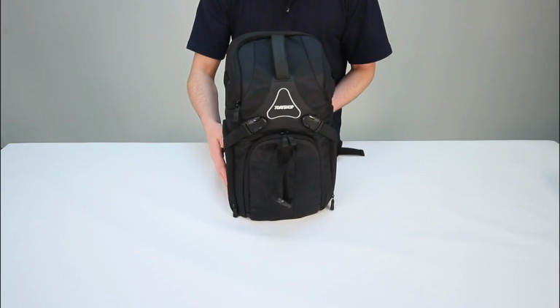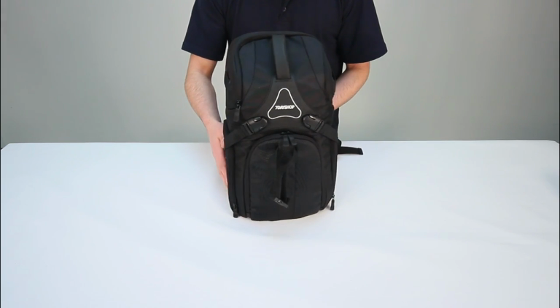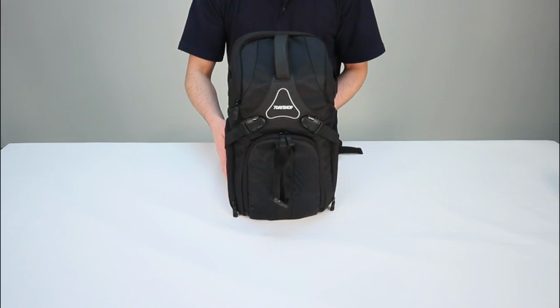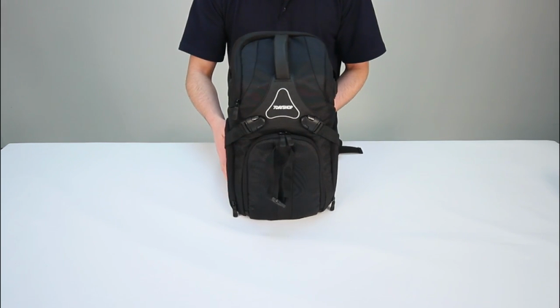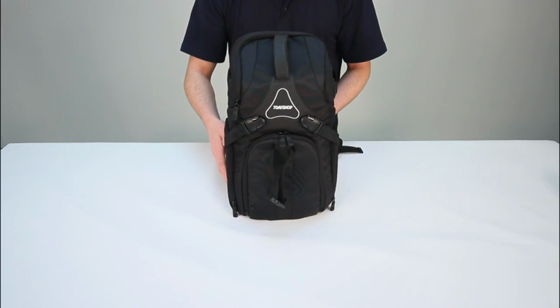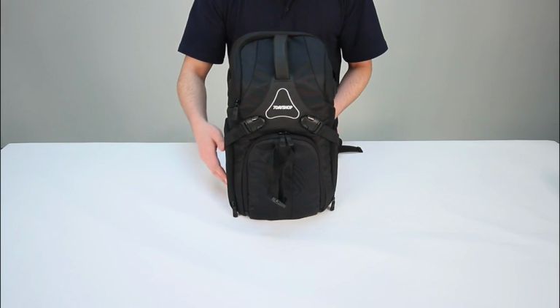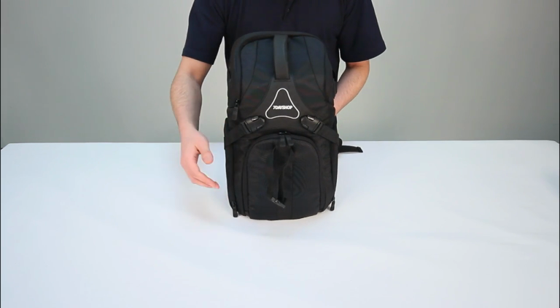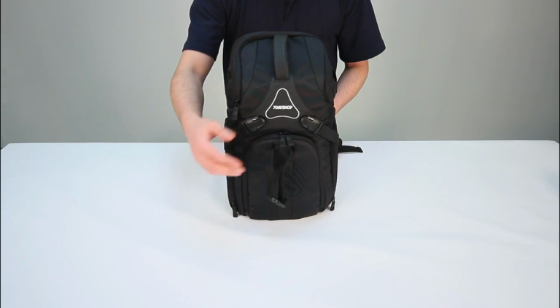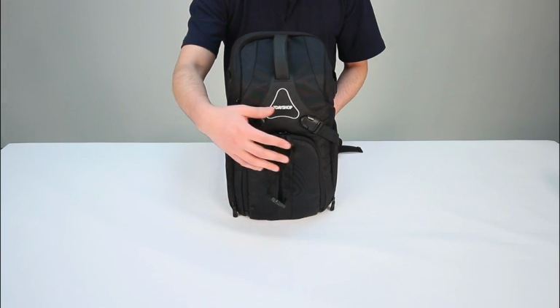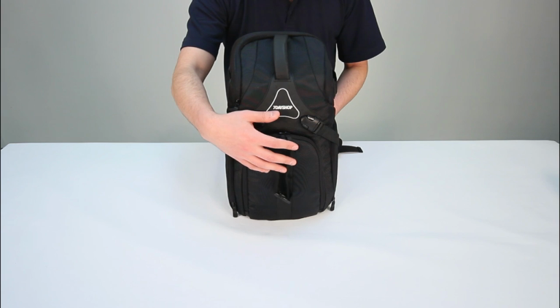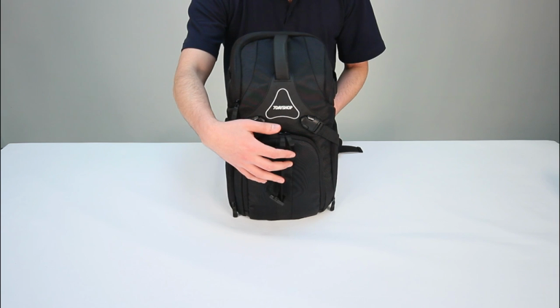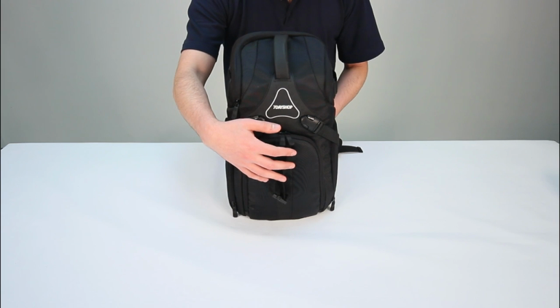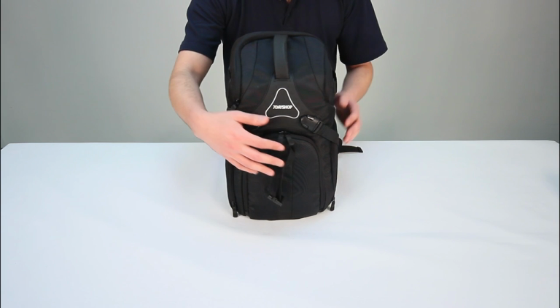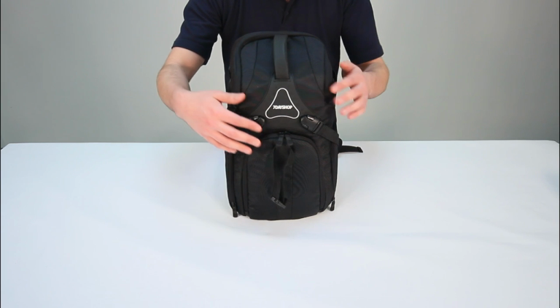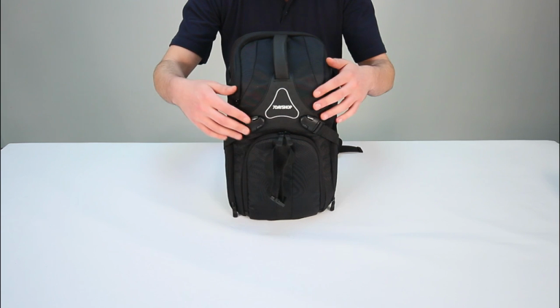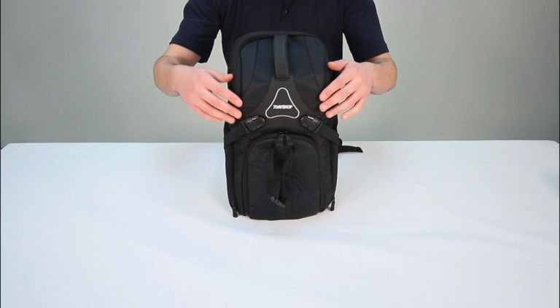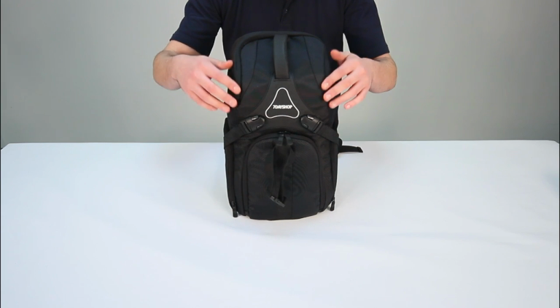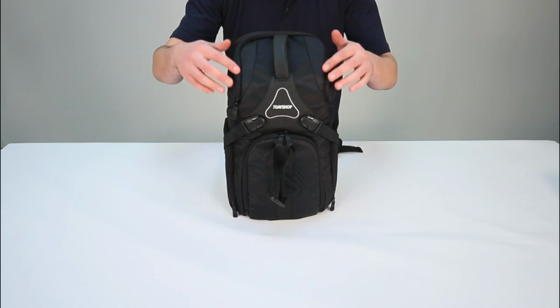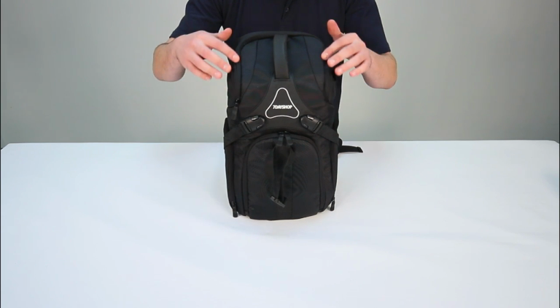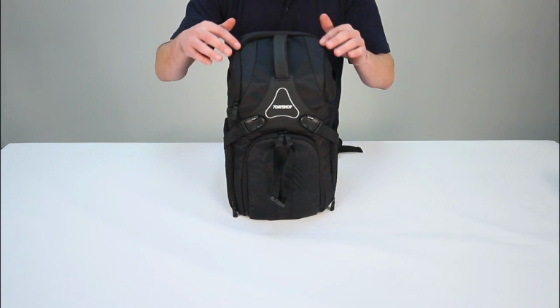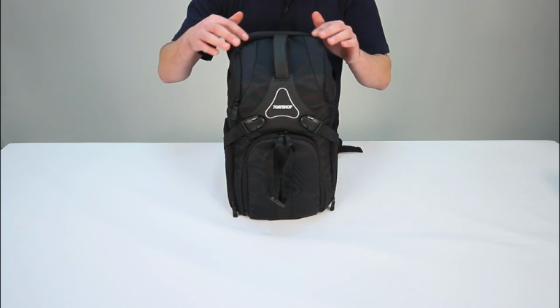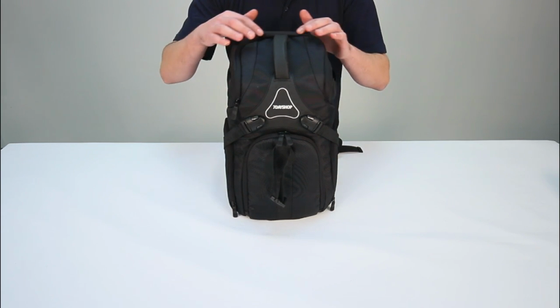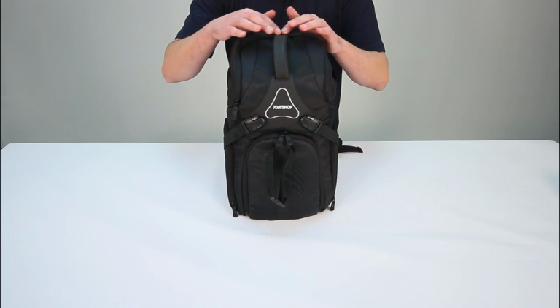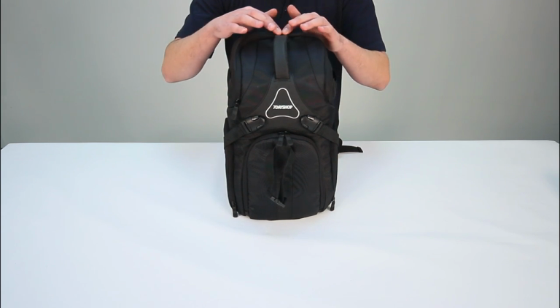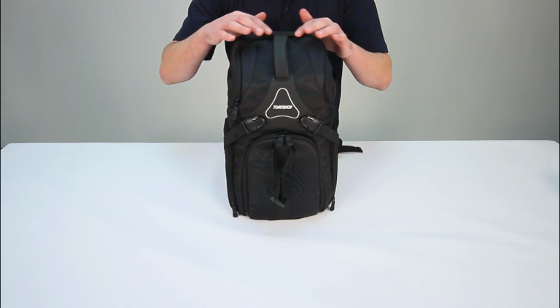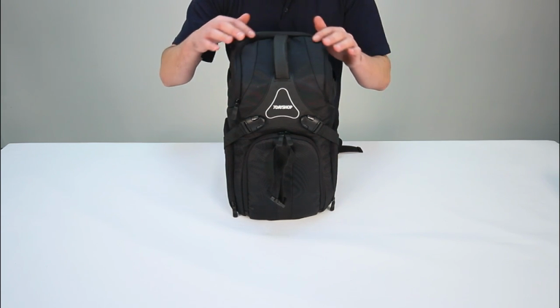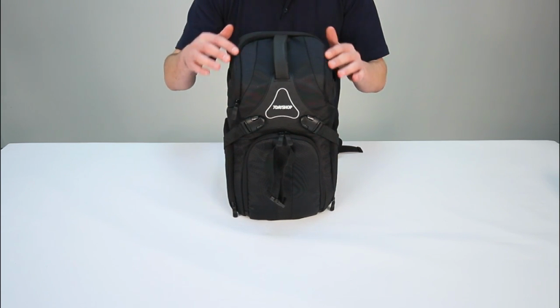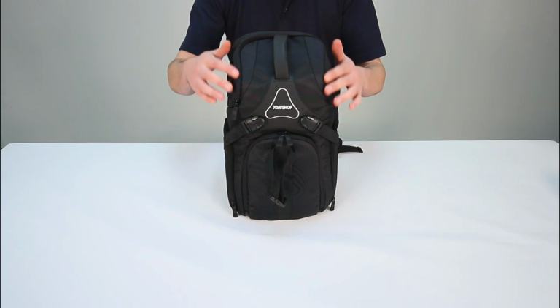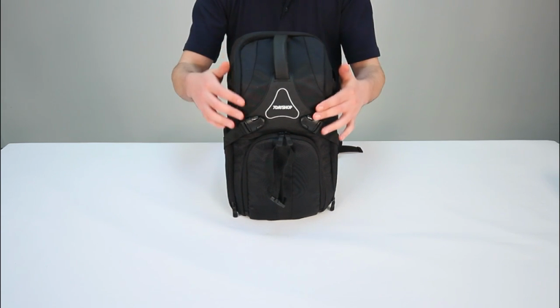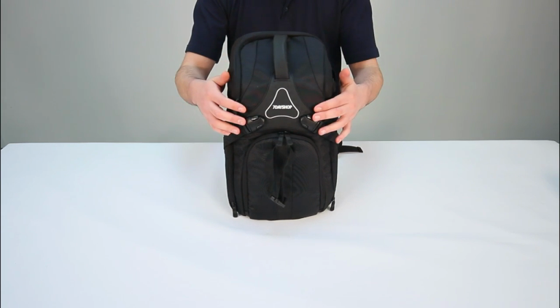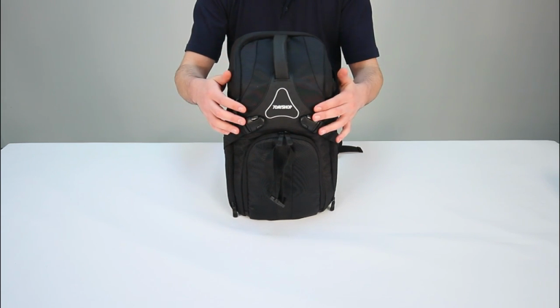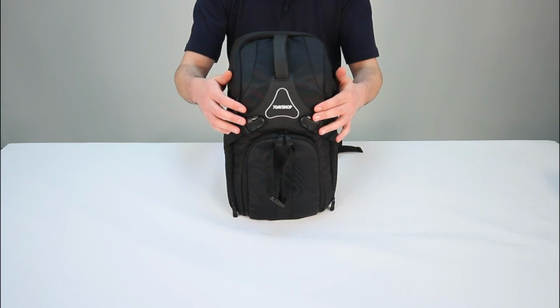The equipment can be accessed from the top pouch, either side of the bag, and the main panel at the front, which we will look at shortly.